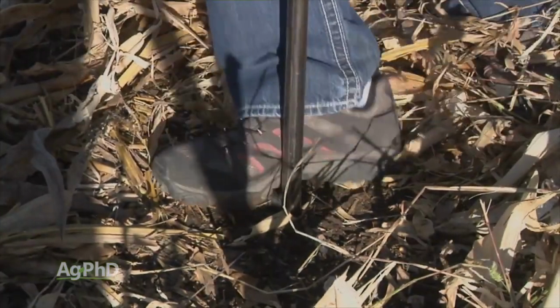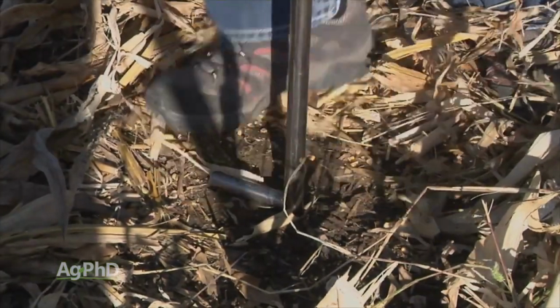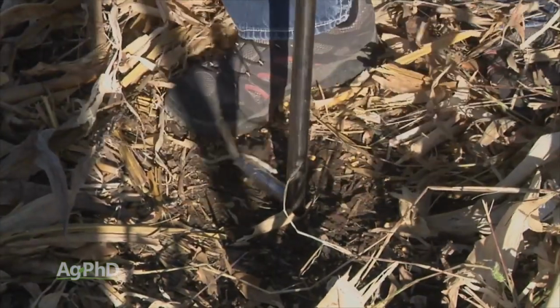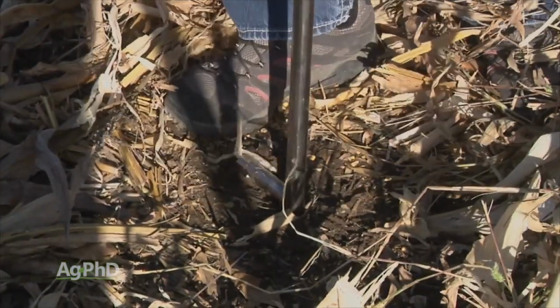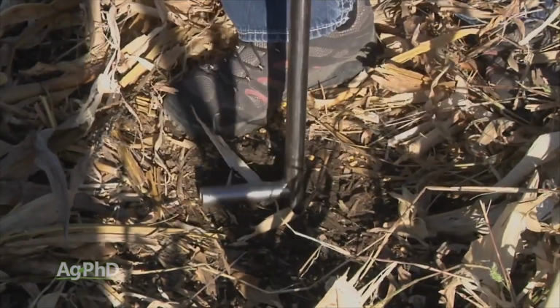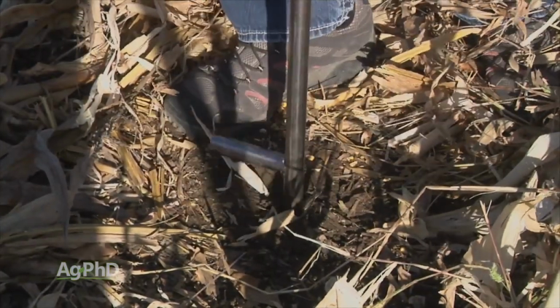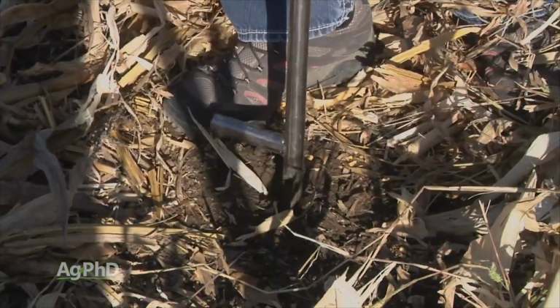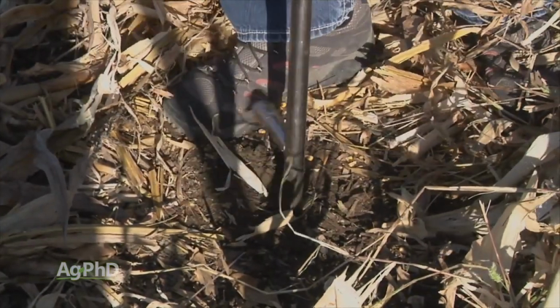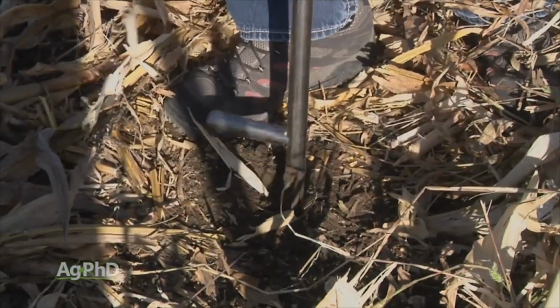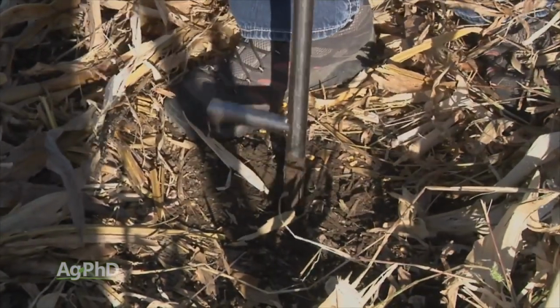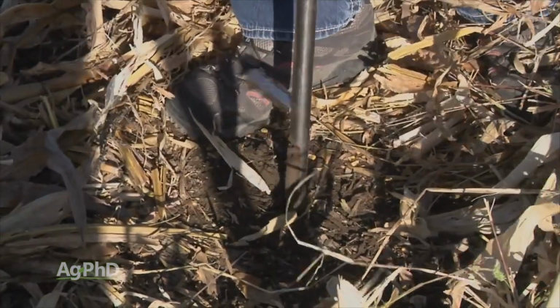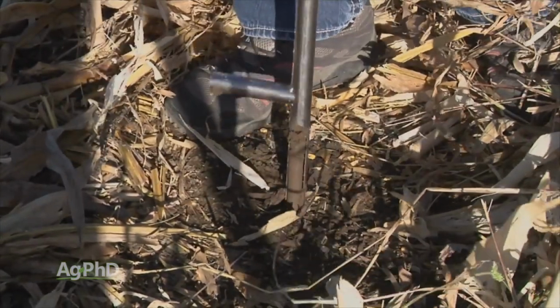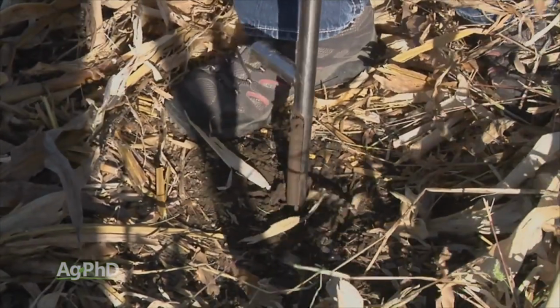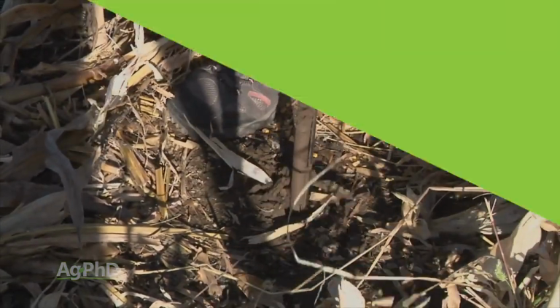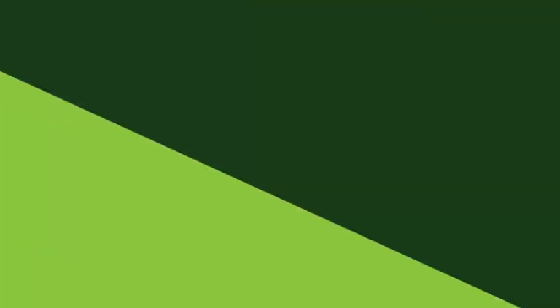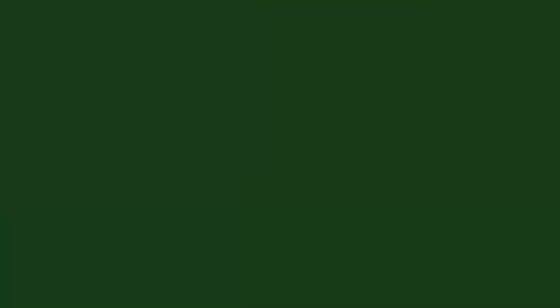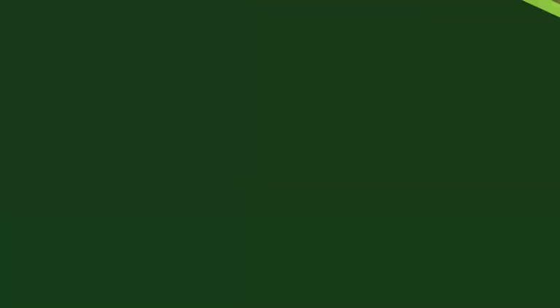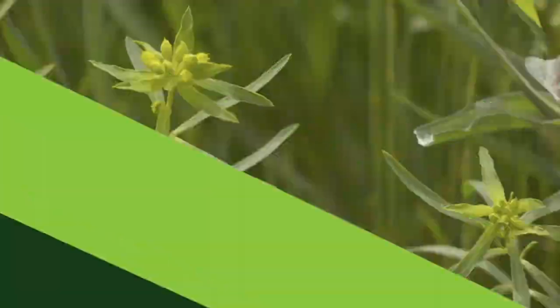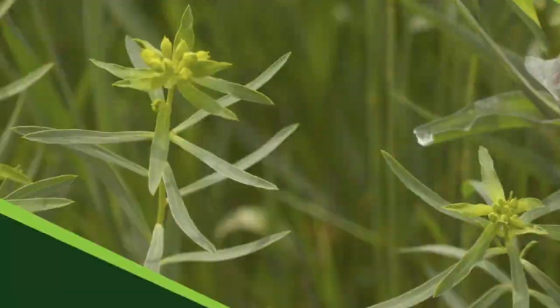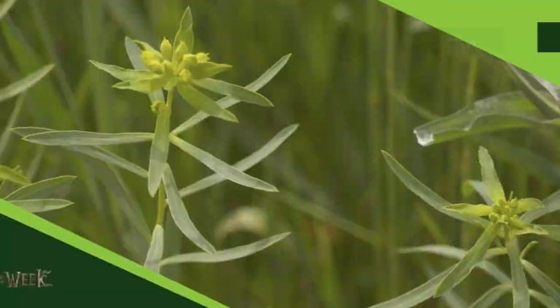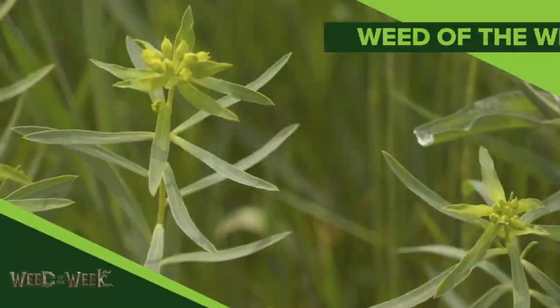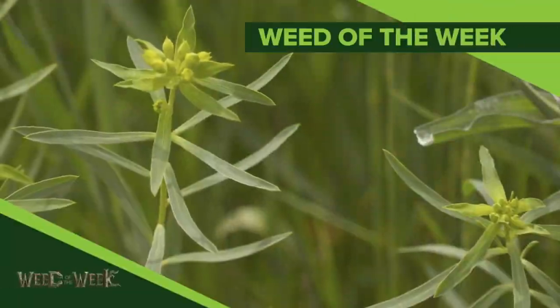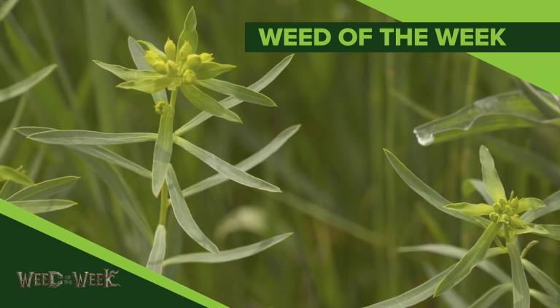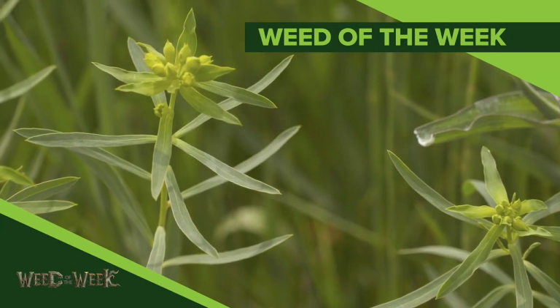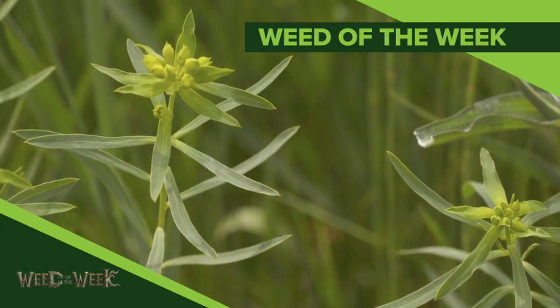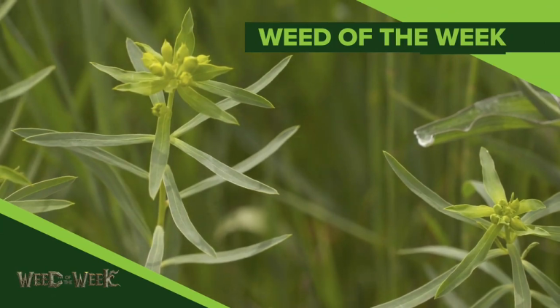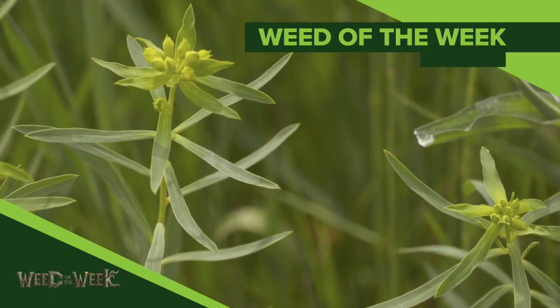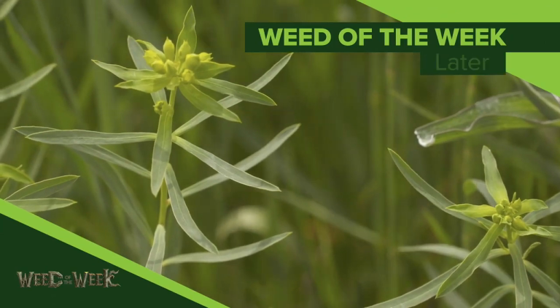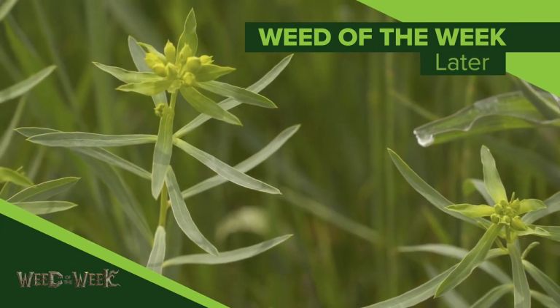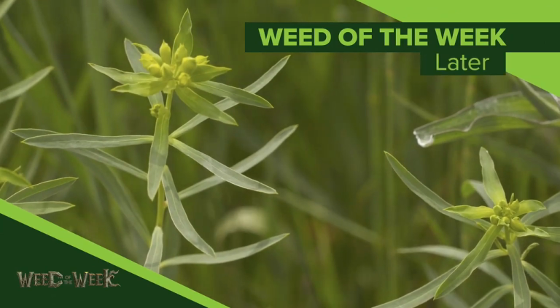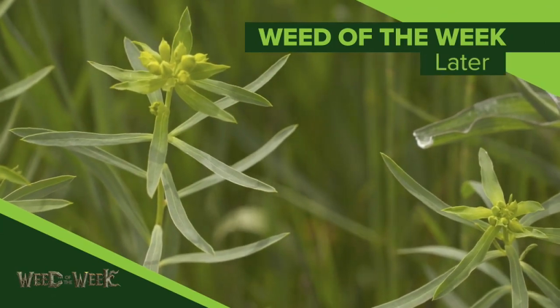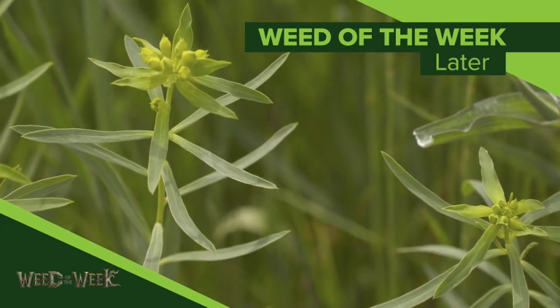One other thing we want you to be watching for out in your fields is our Weed of the Week. We'll show you how to stop this tough weed later in the show.